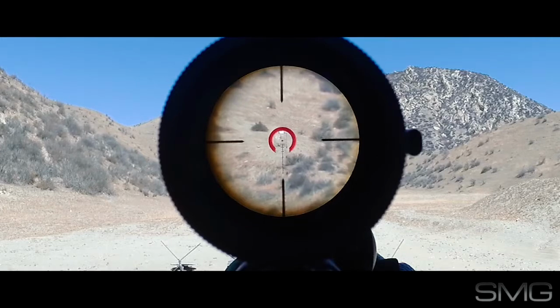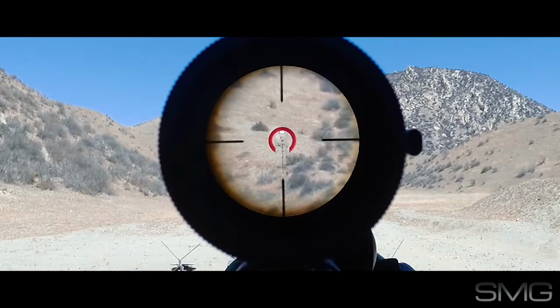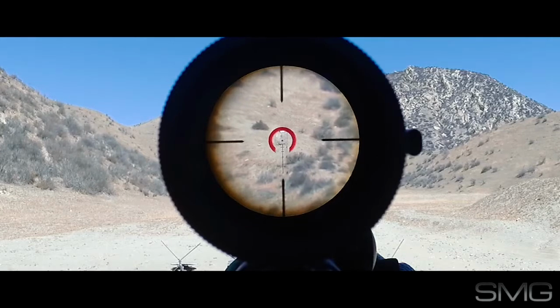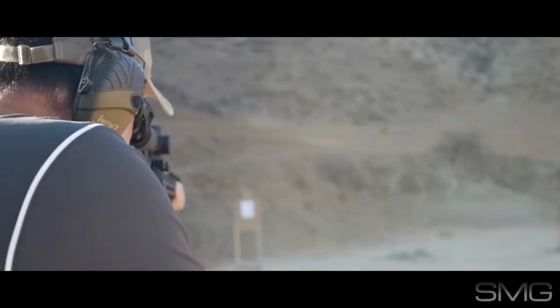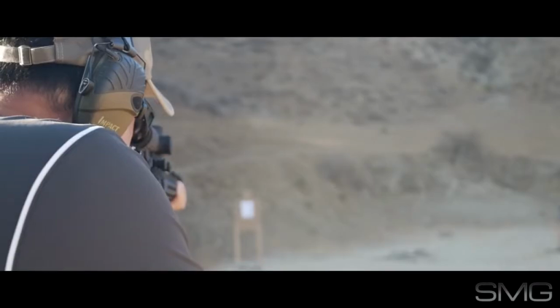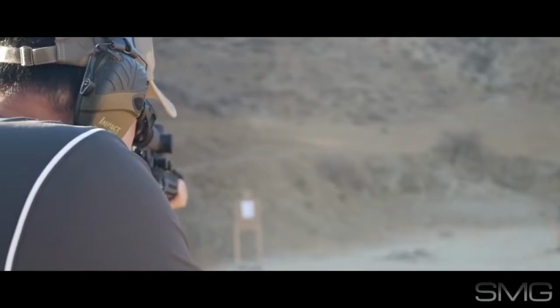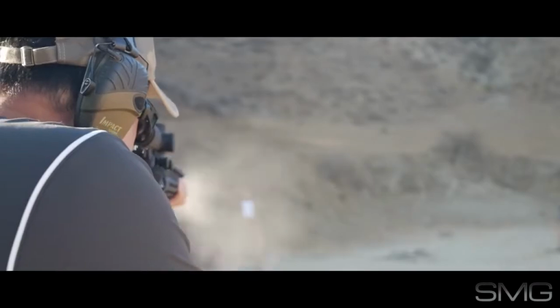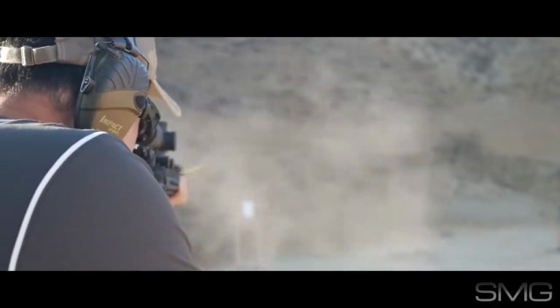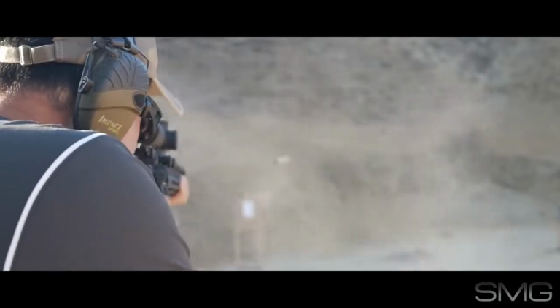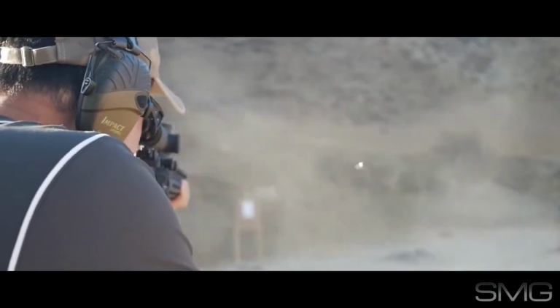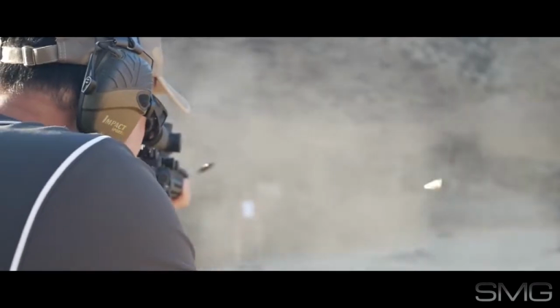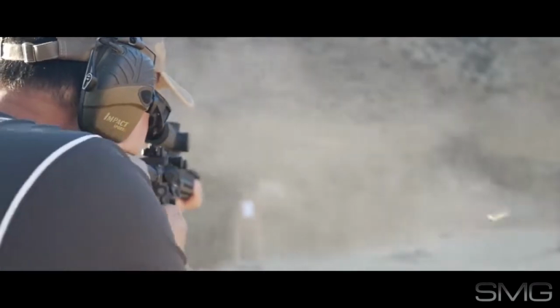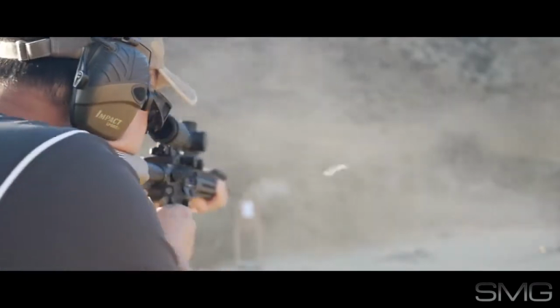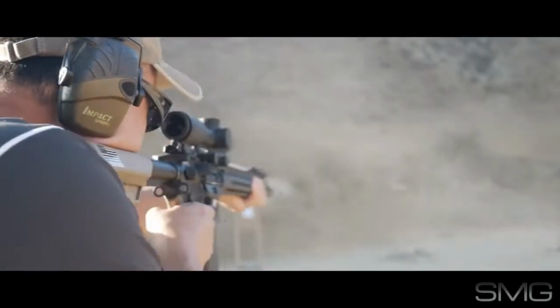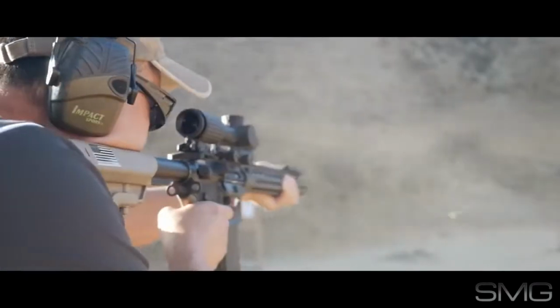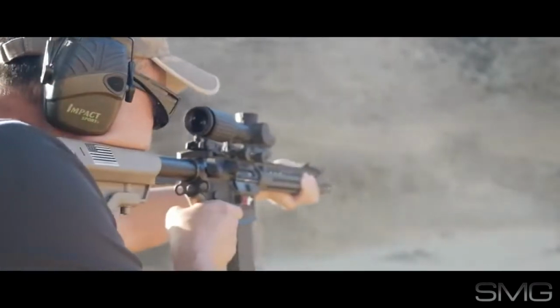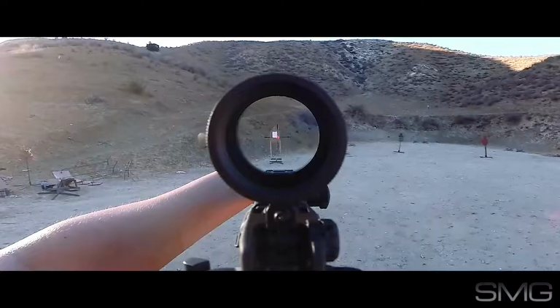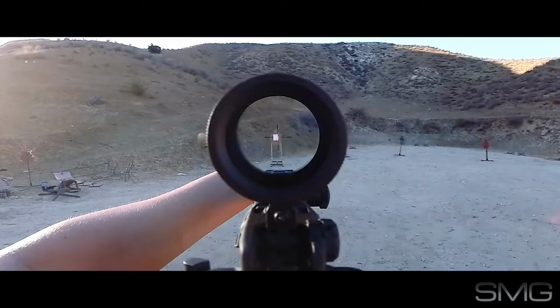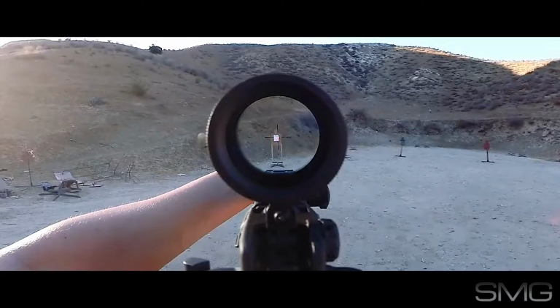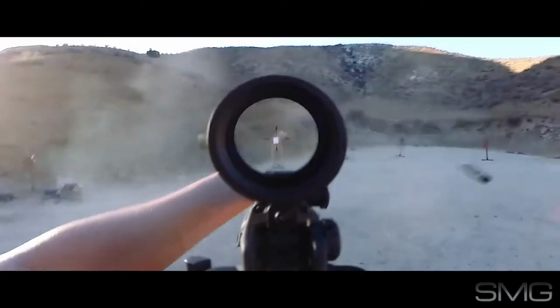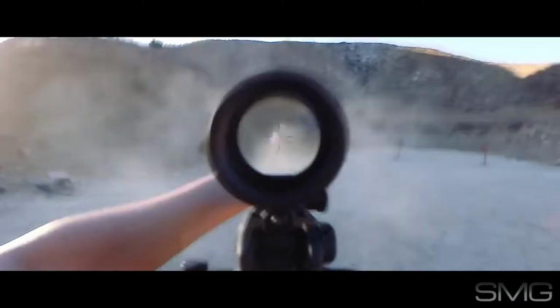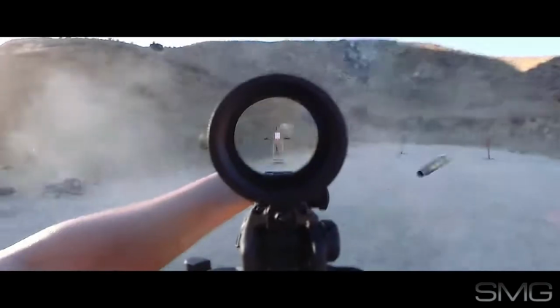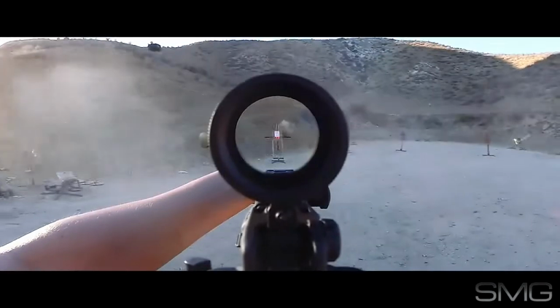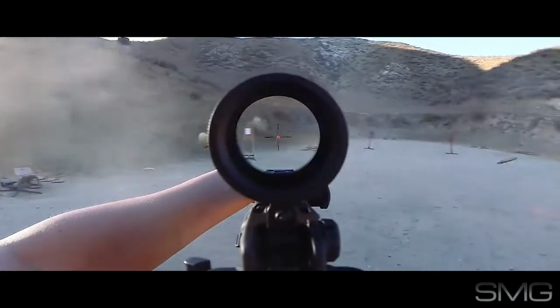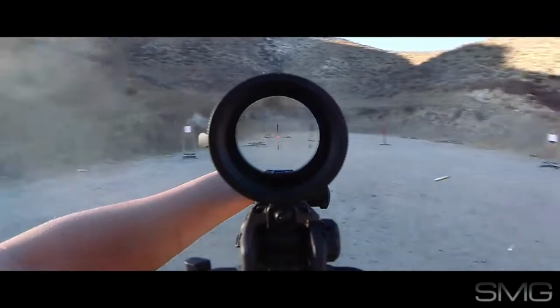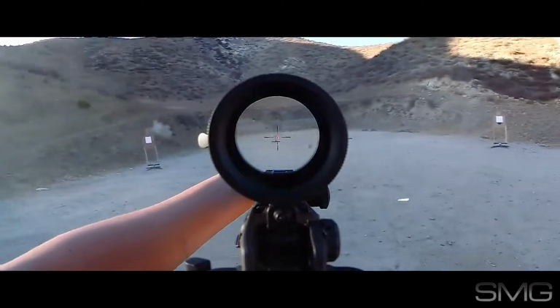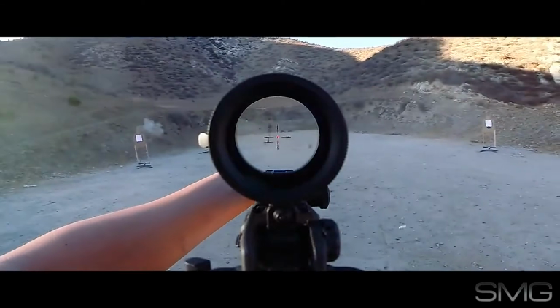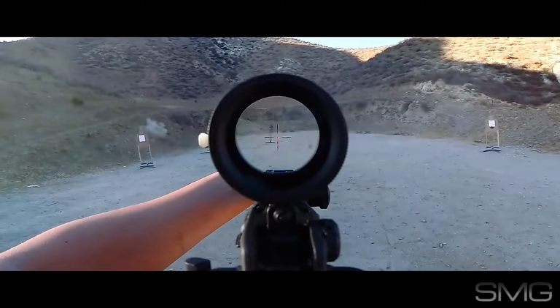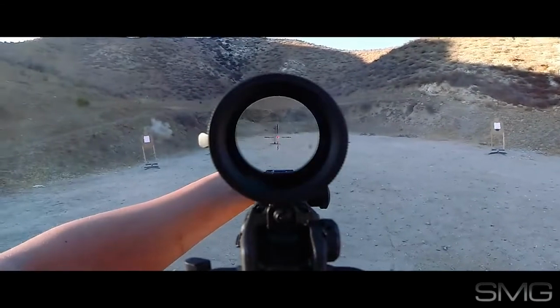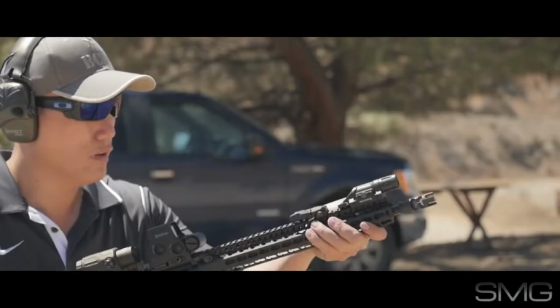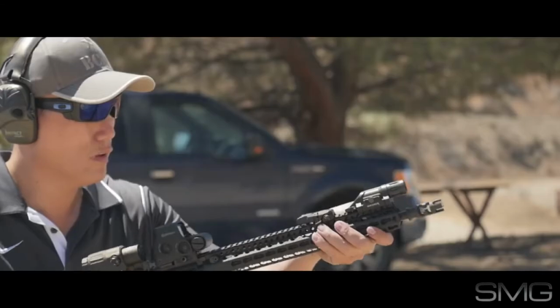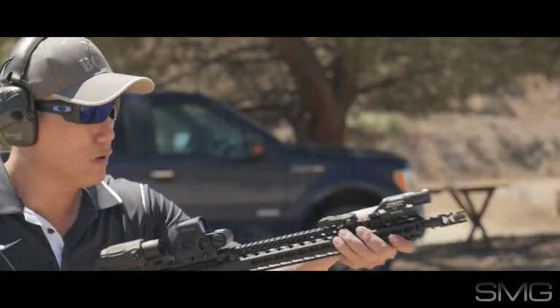Still, you can shoot the VCOG pretty fast at one times. Let's put it to the shredding test against the CQB king, the EOTECH.